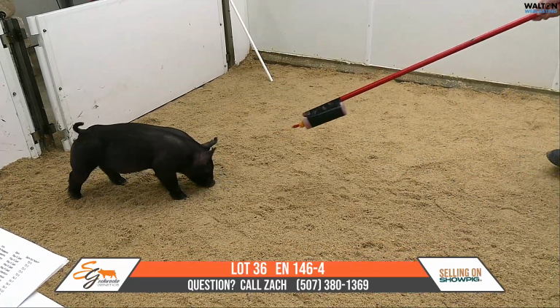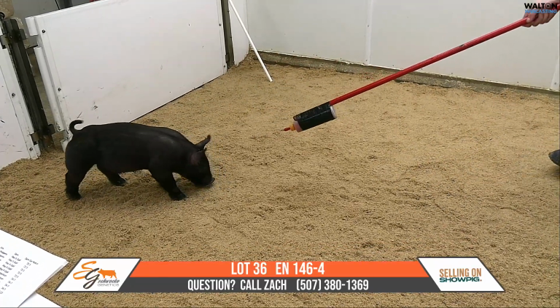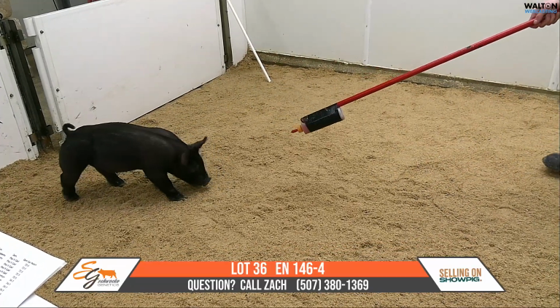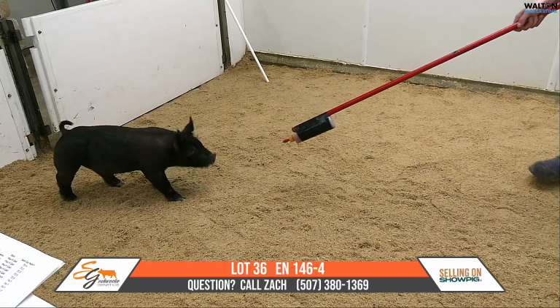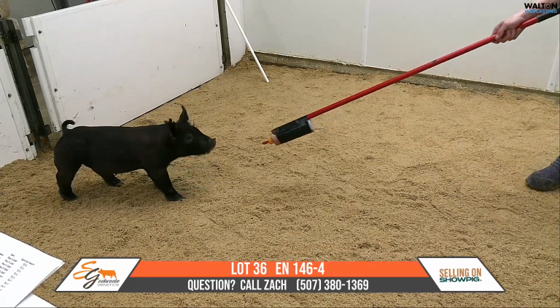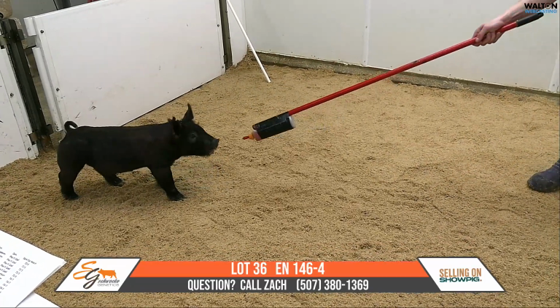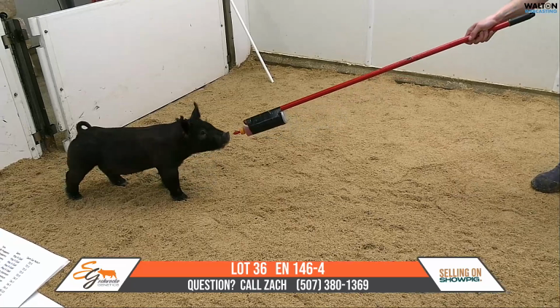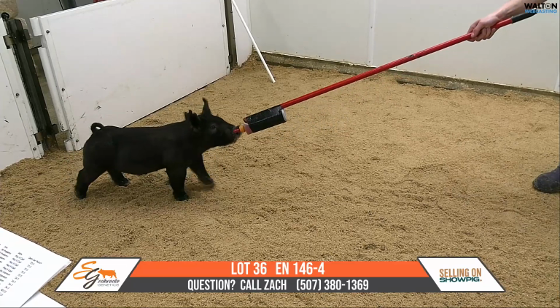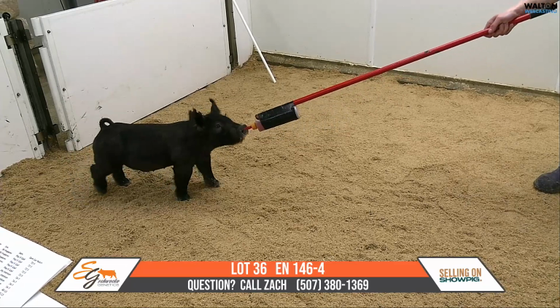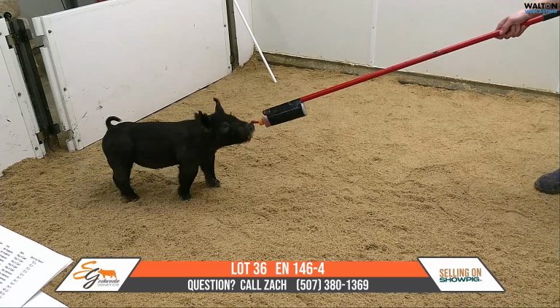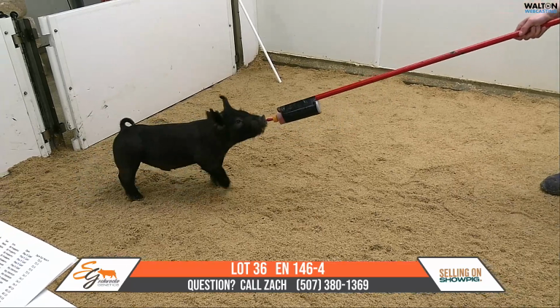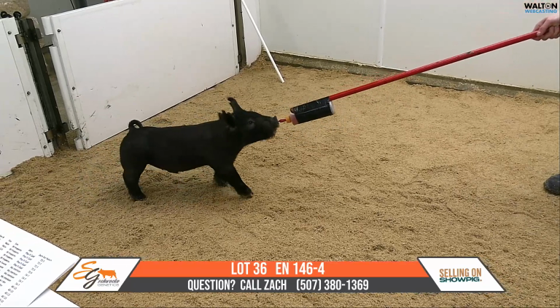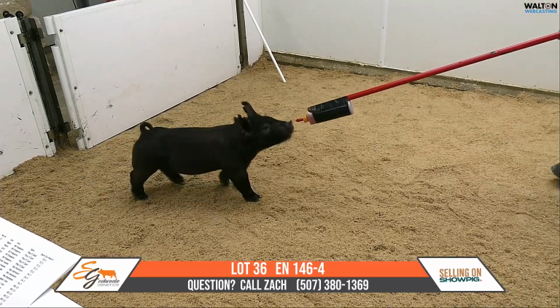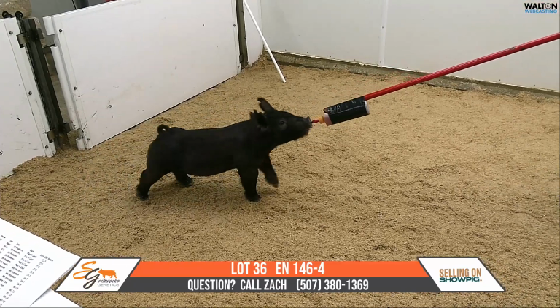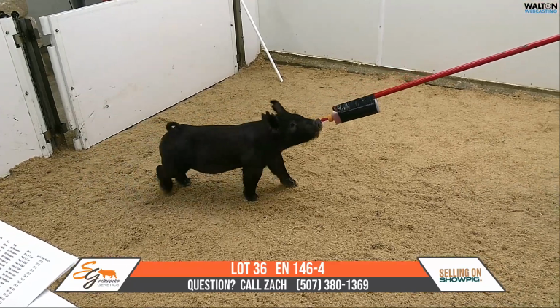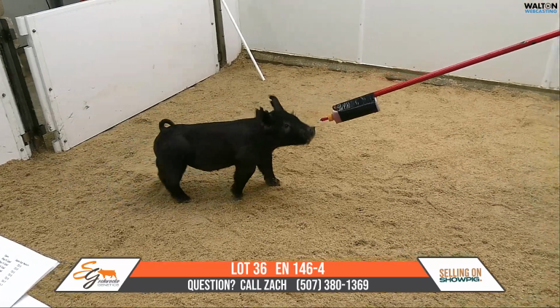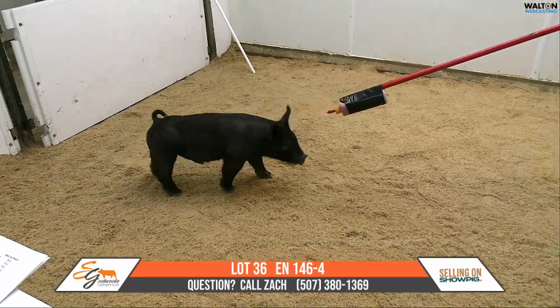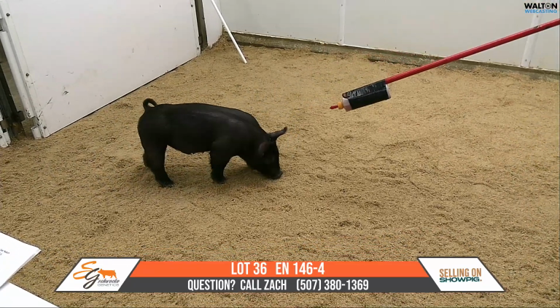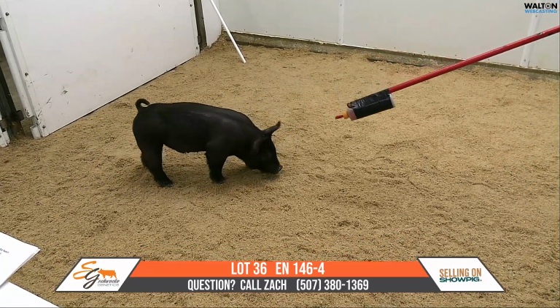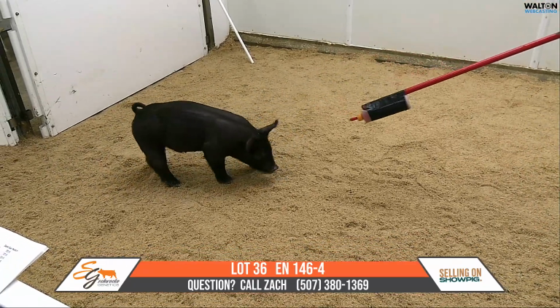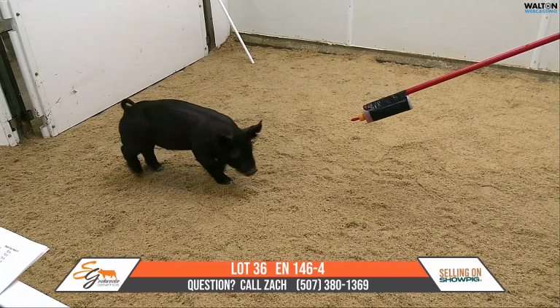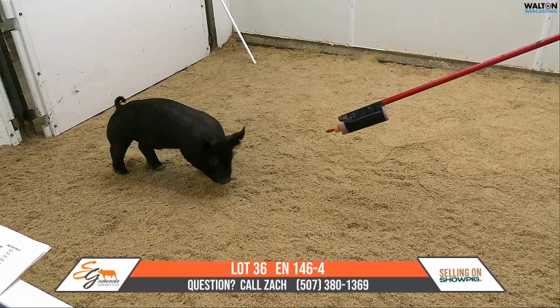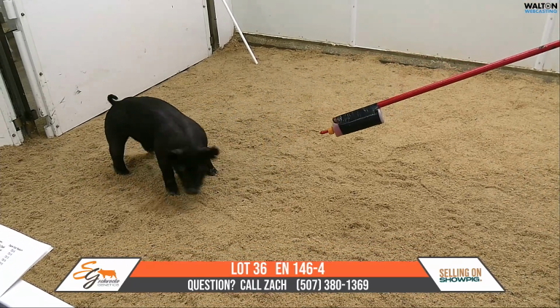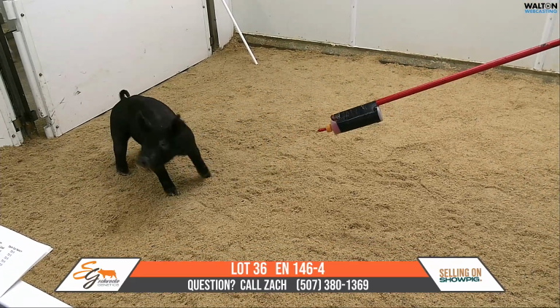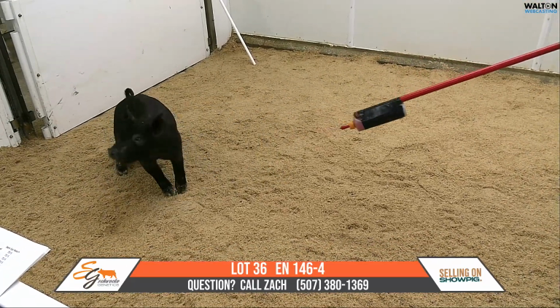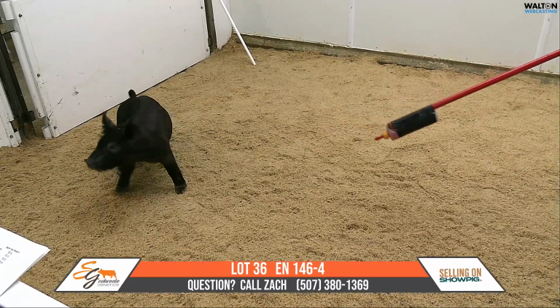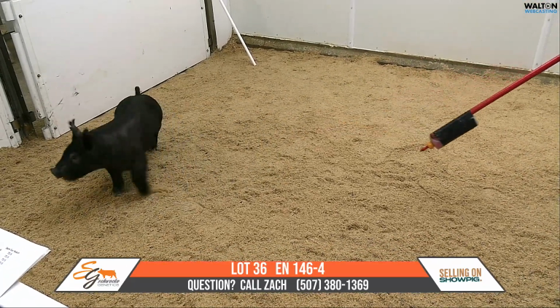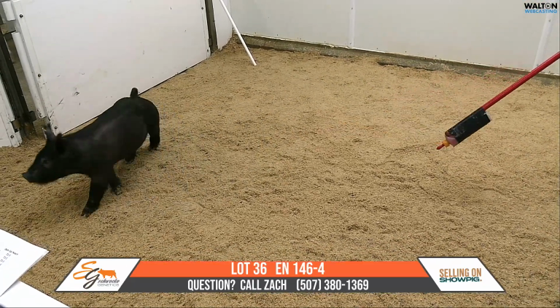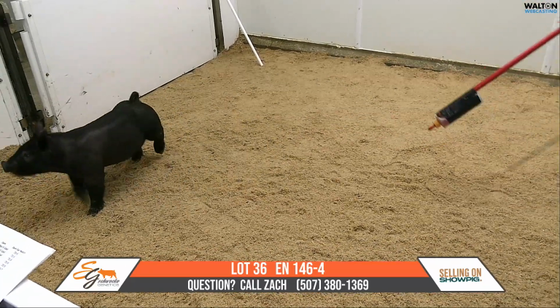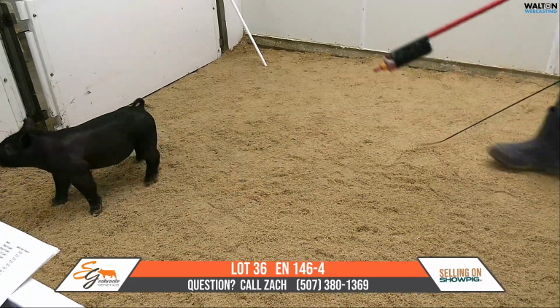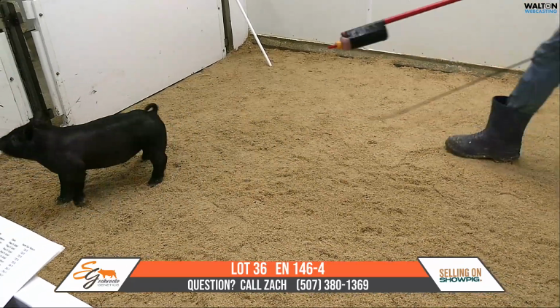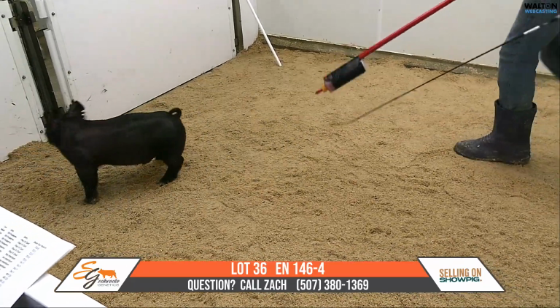Again, that's lot 36, 146-4. He is a Past the Hat, All Mine, Rusty Cage.